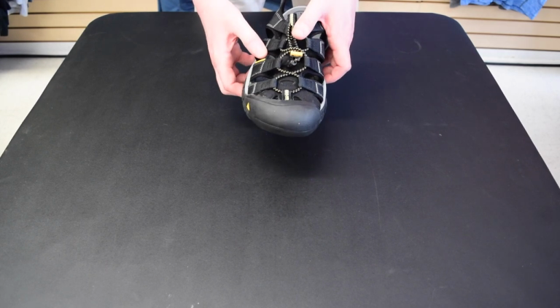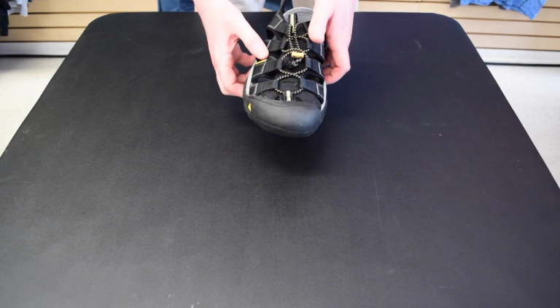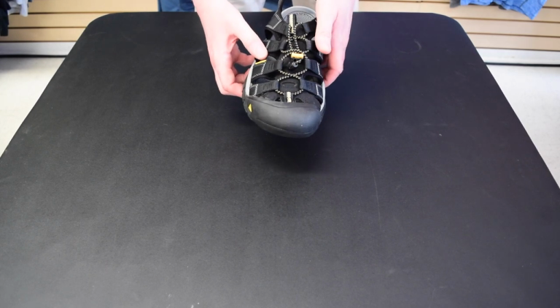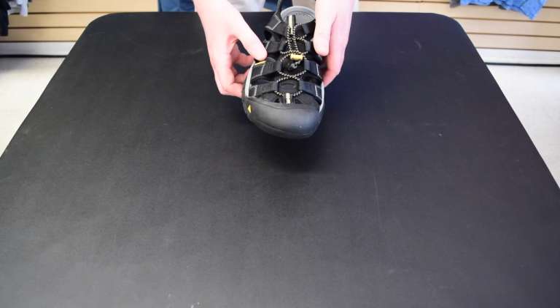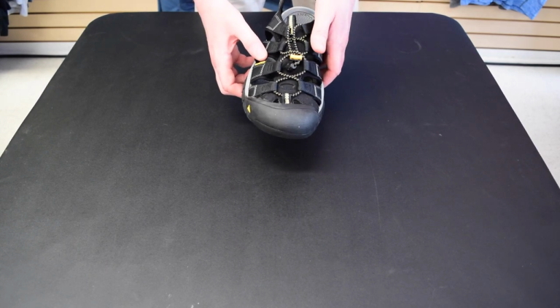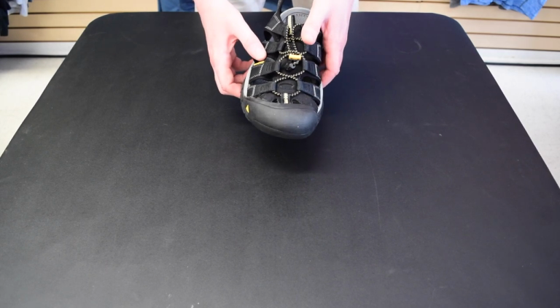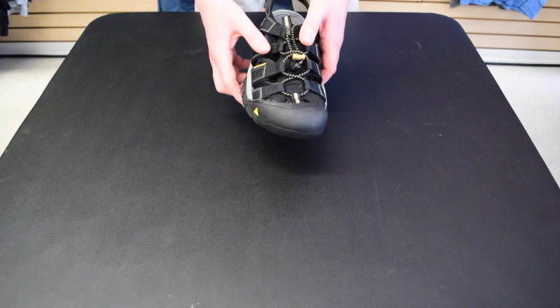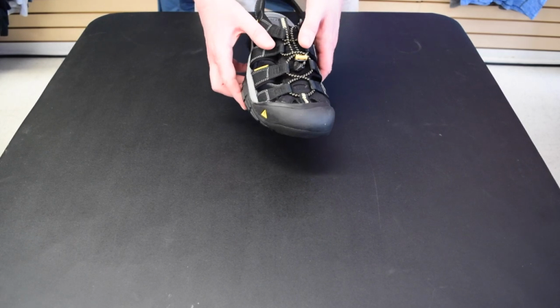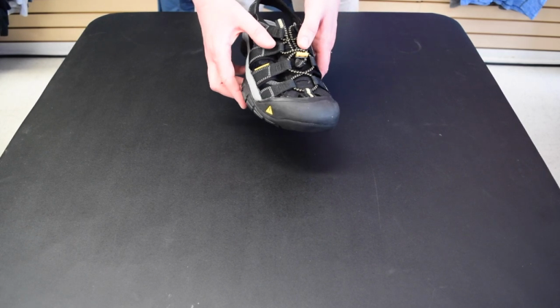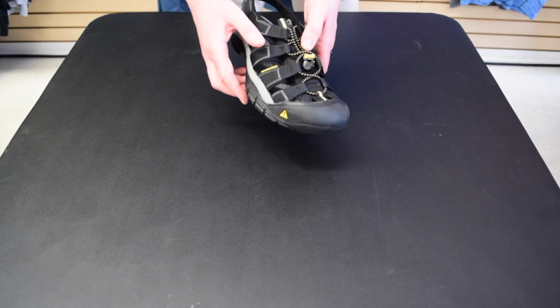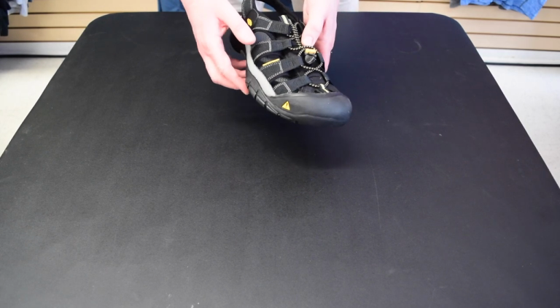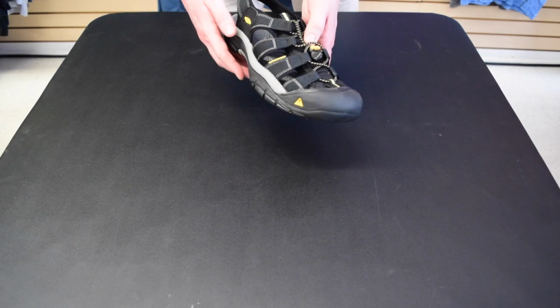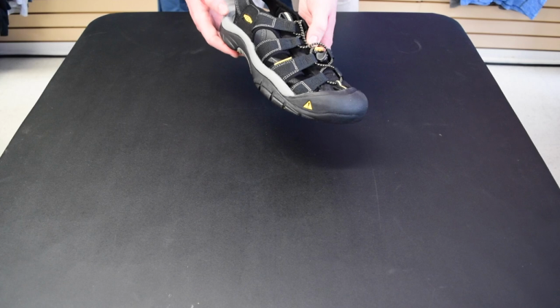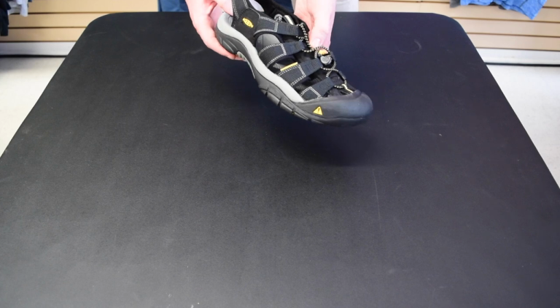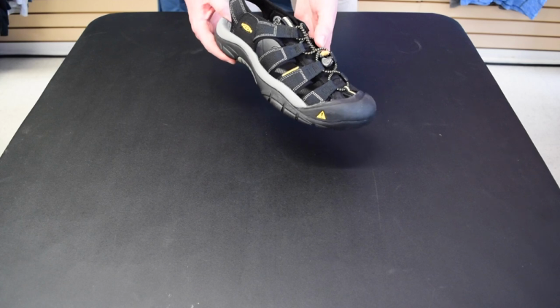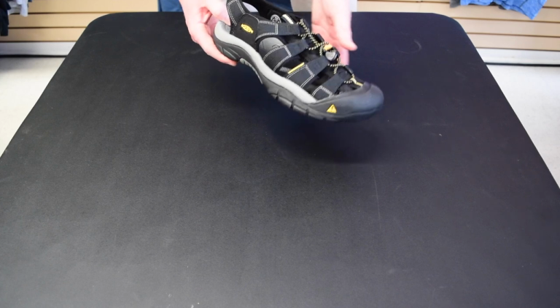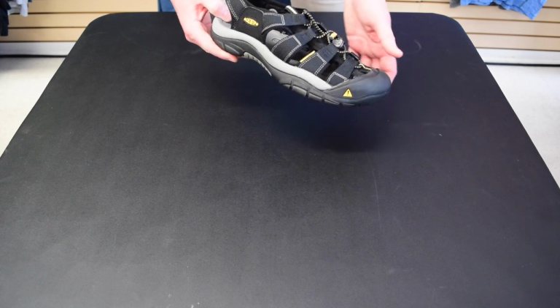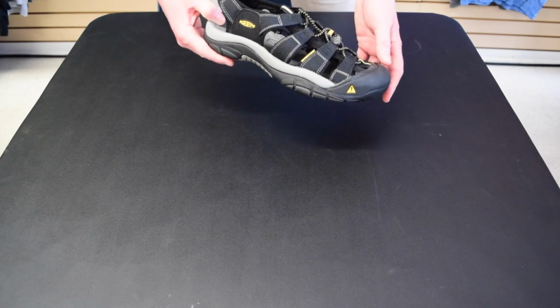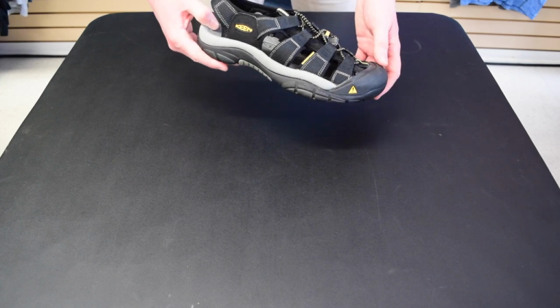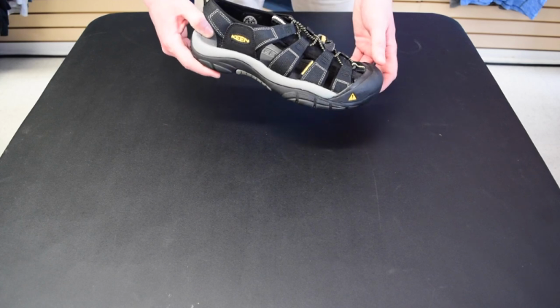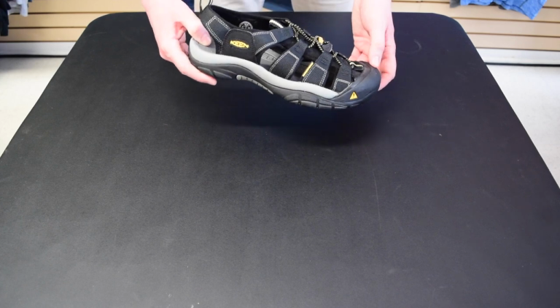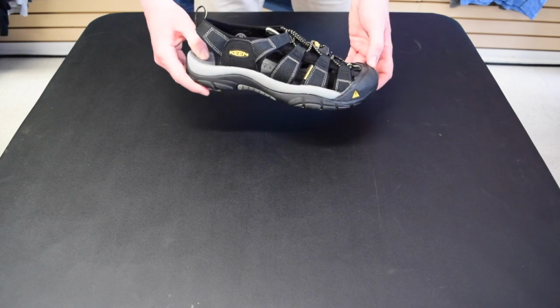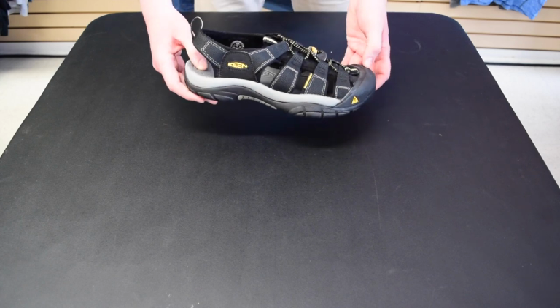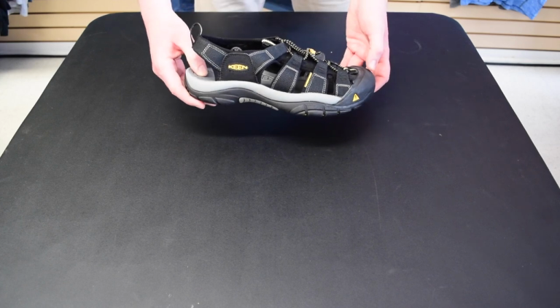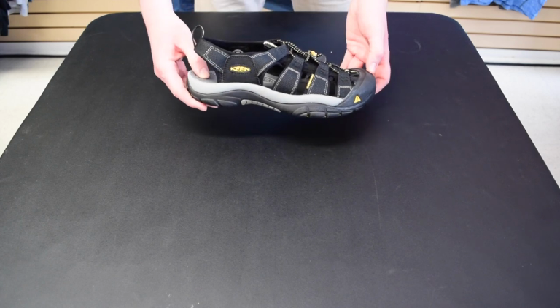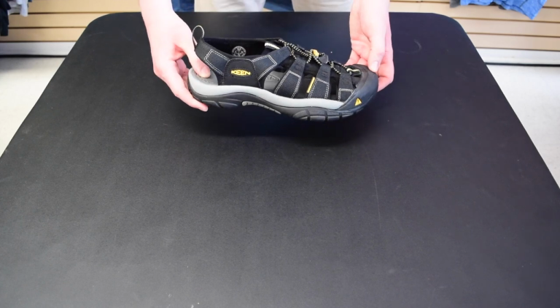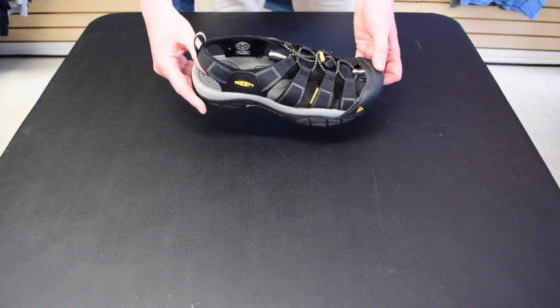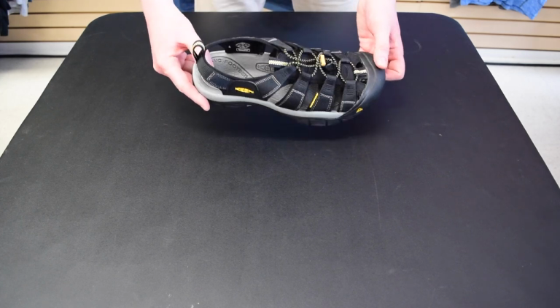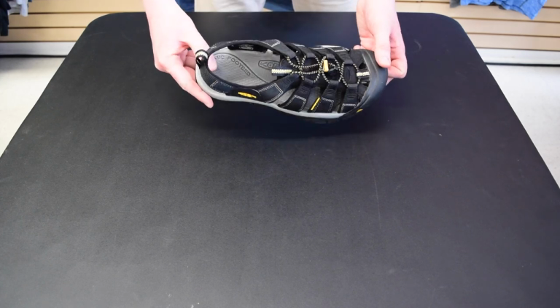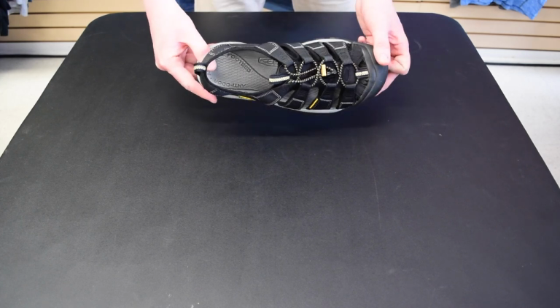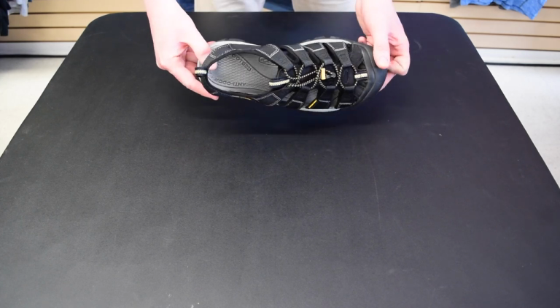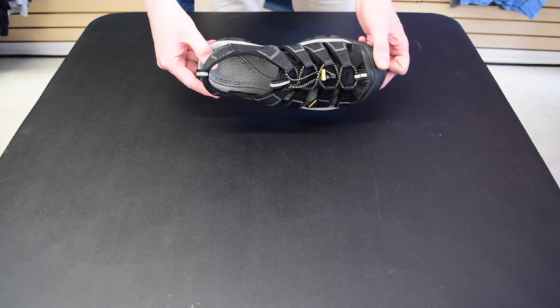This feature makes the Newport the perfect sandal for canoe tripping, light hiking, sailing, boating, and so much more.